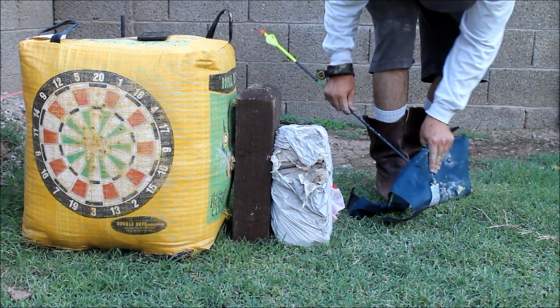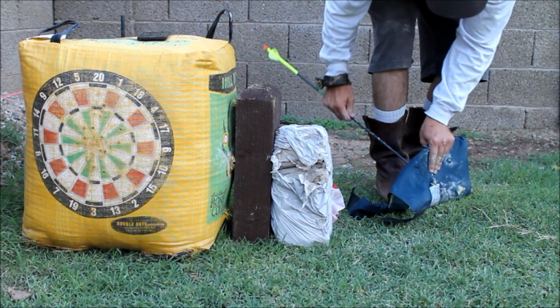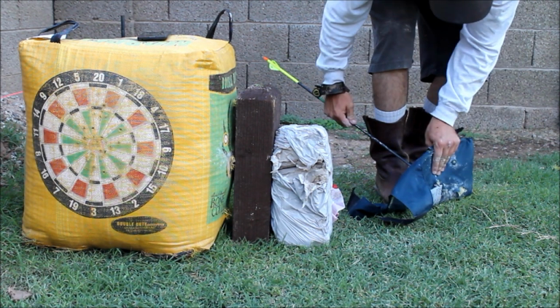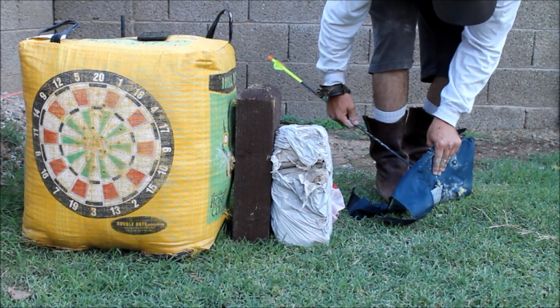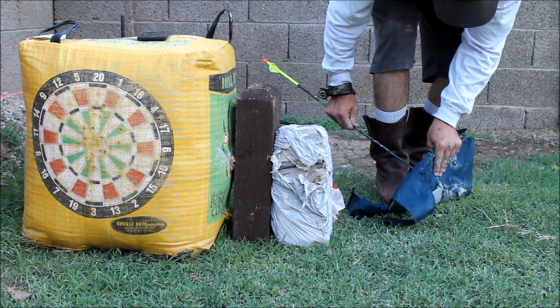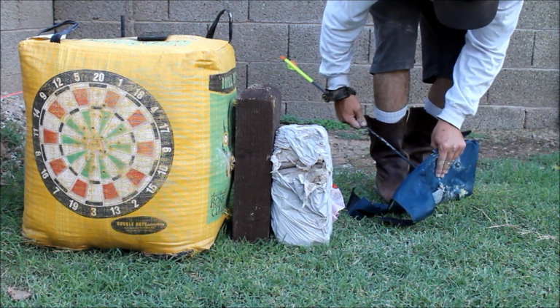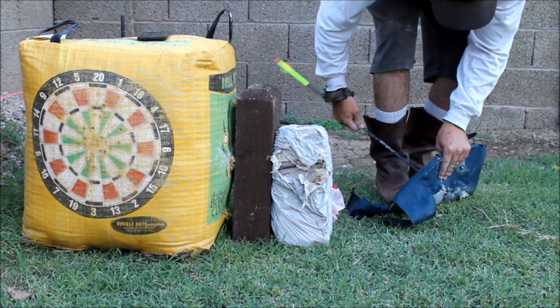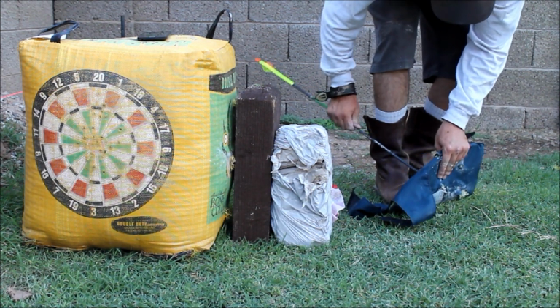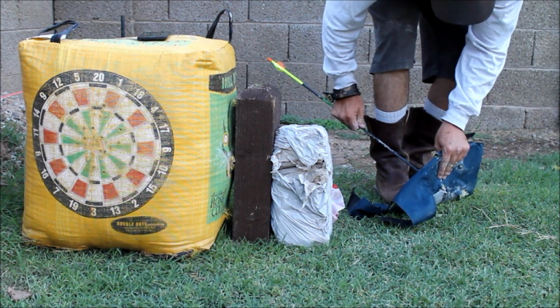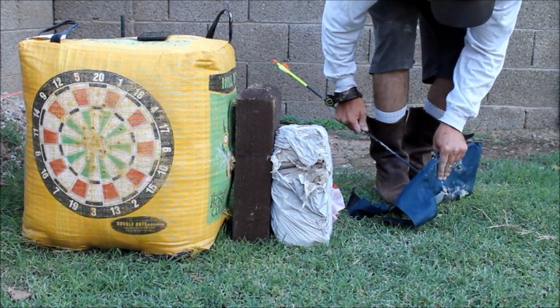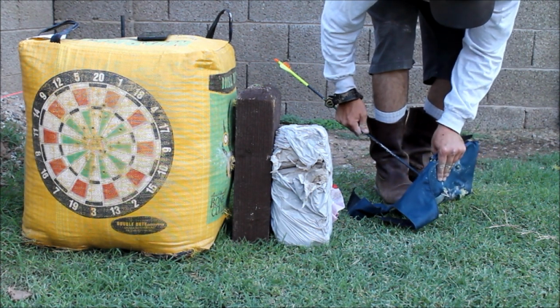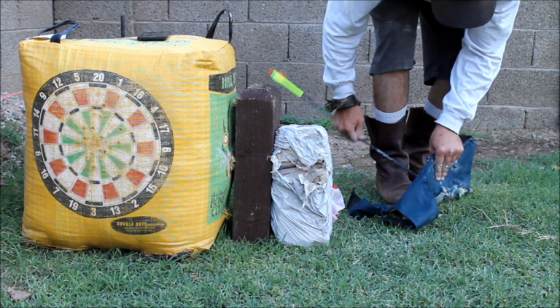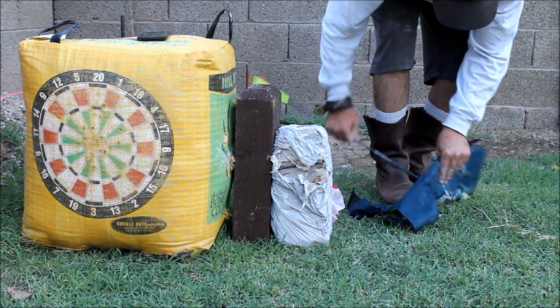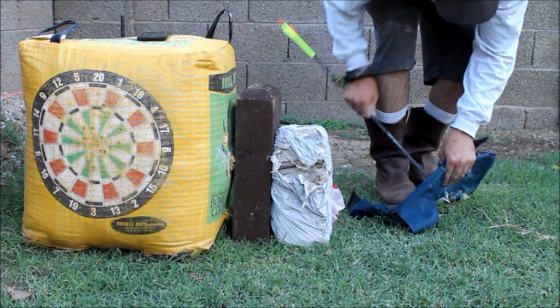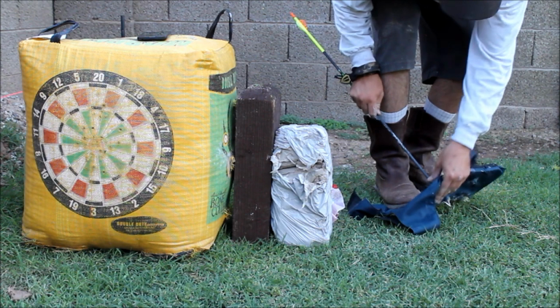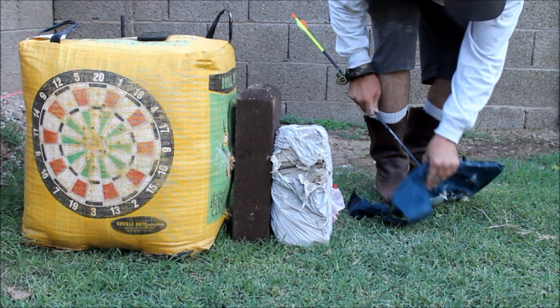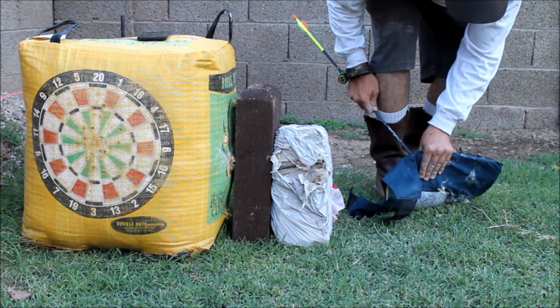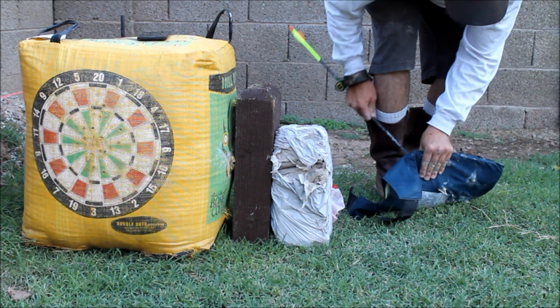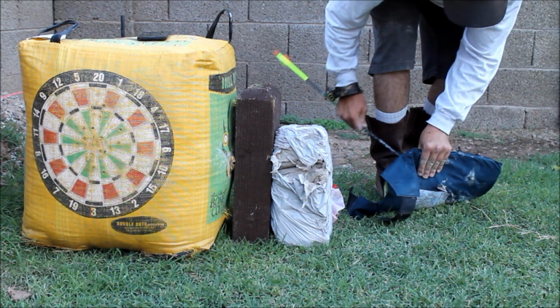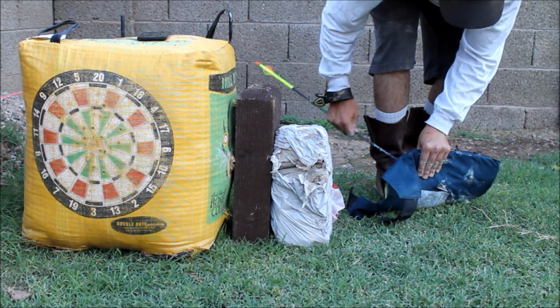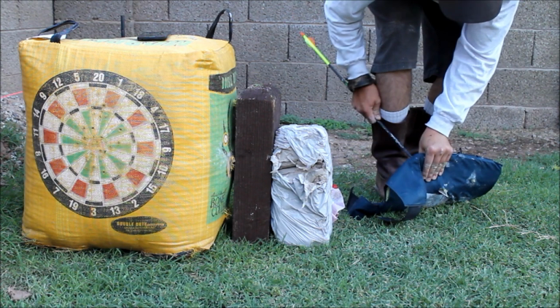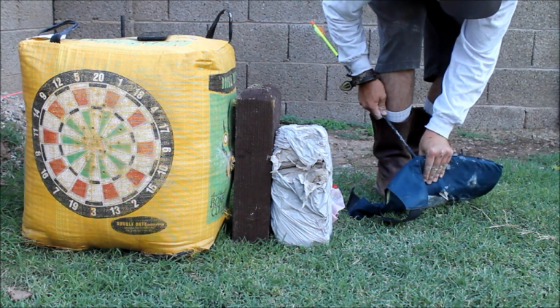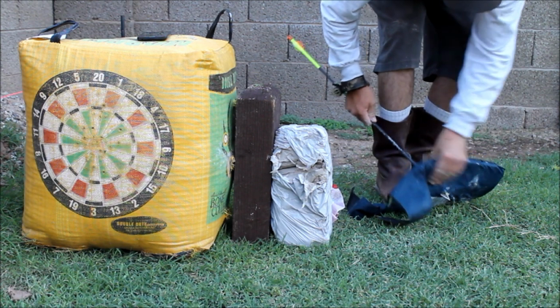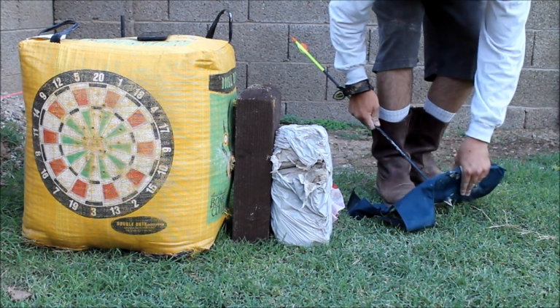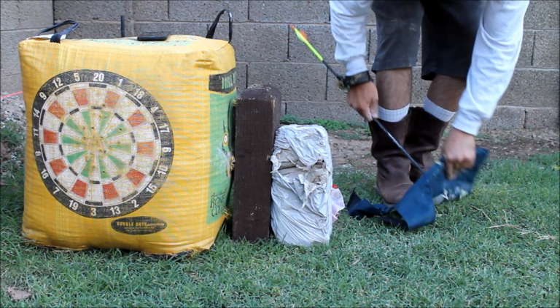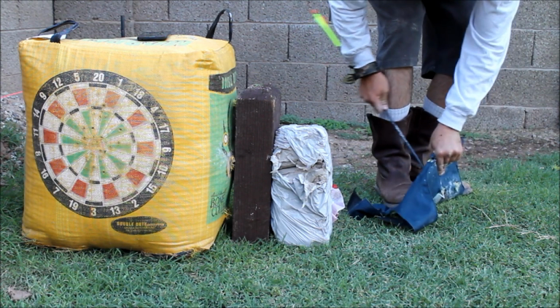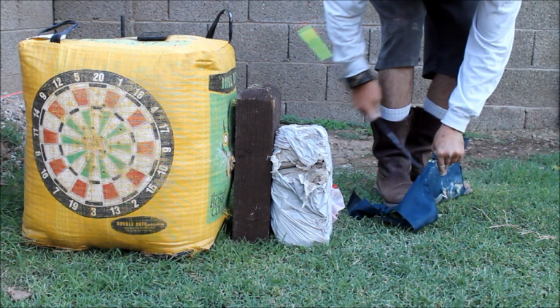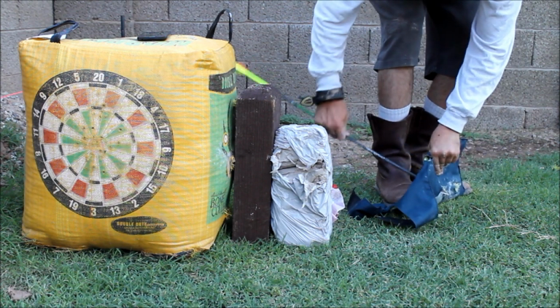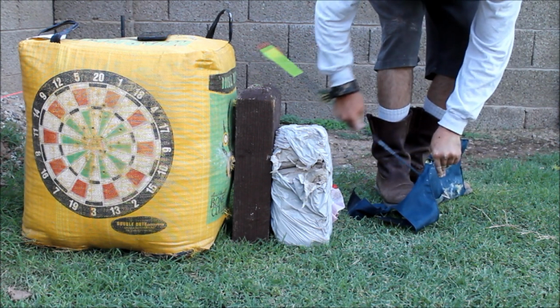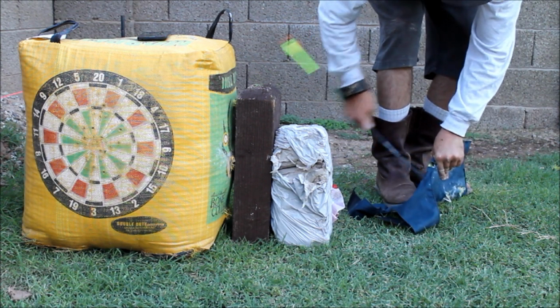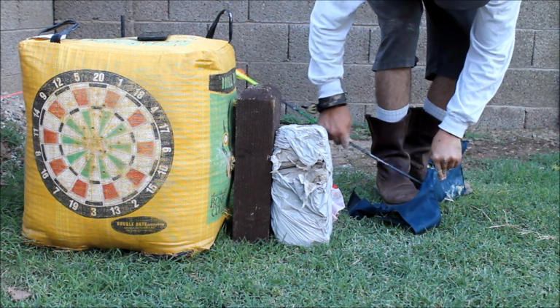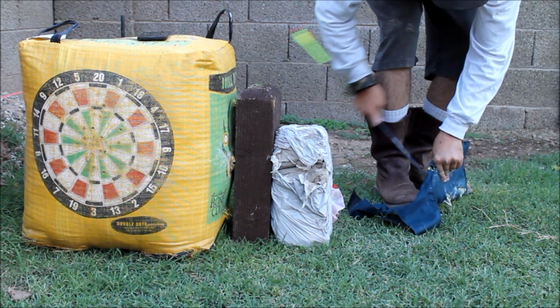So, what do you think? Want to do the three-blade?